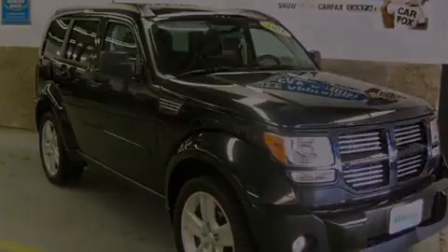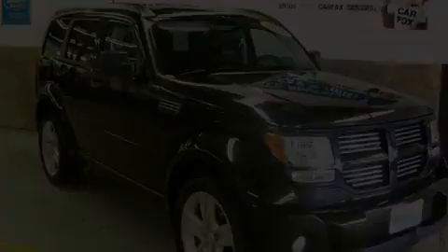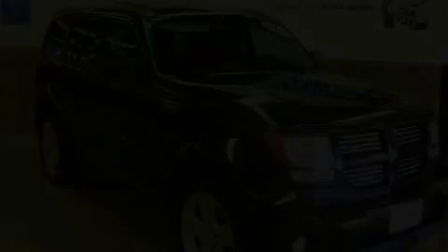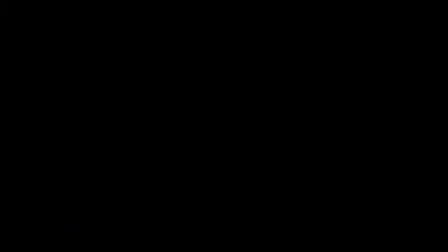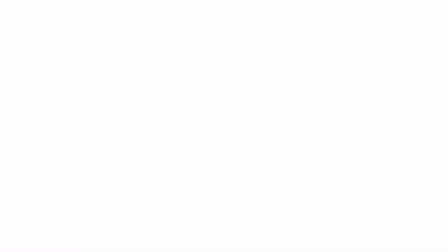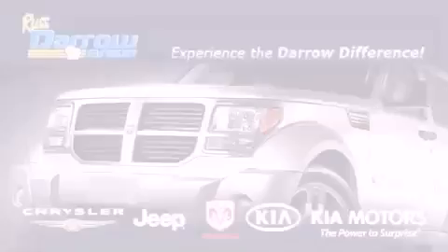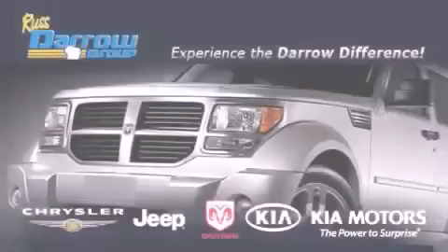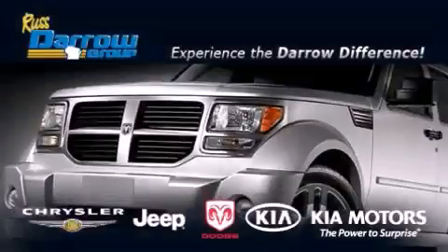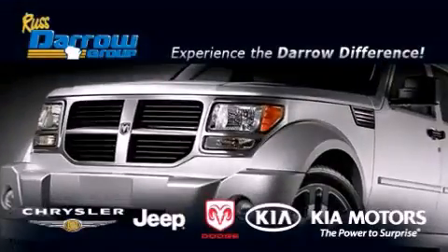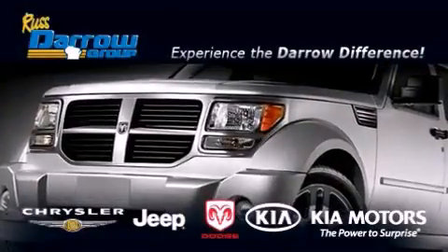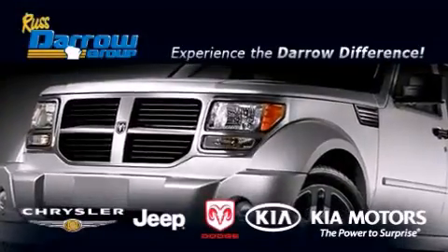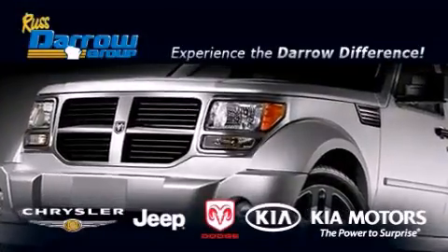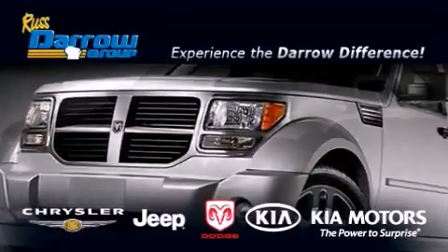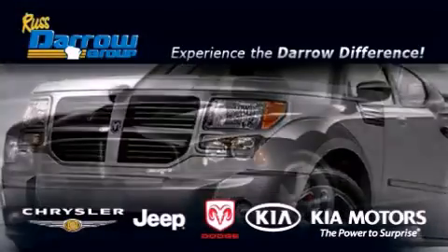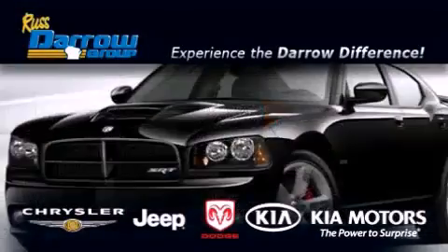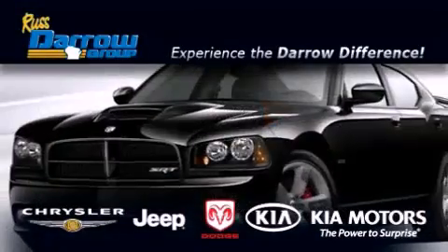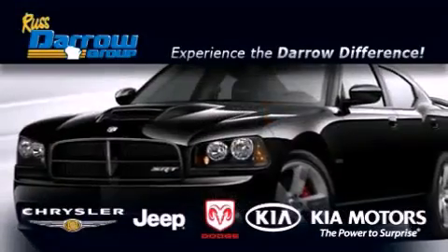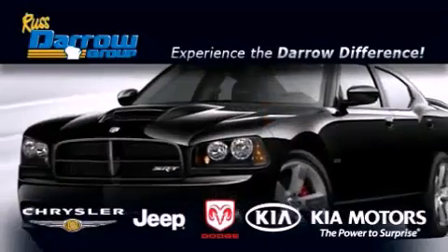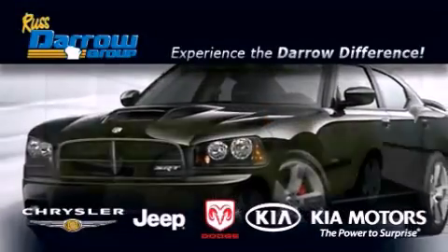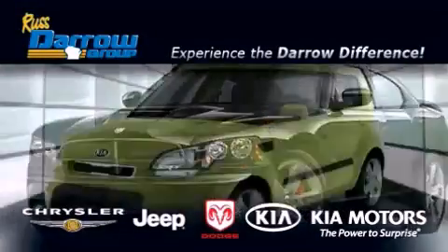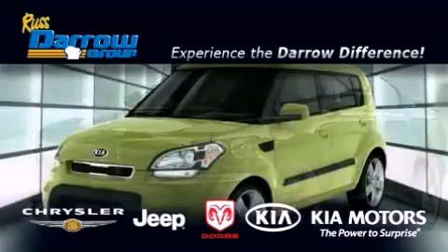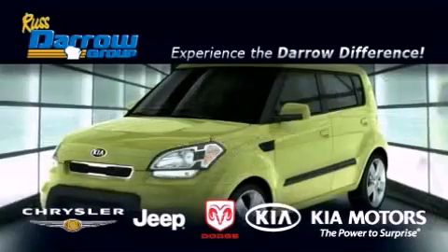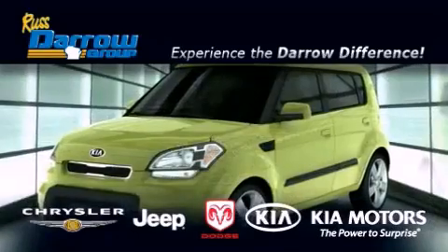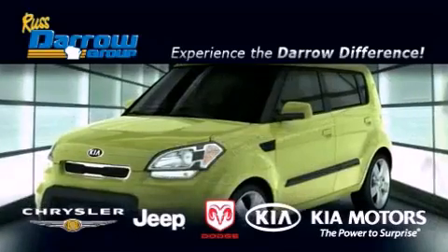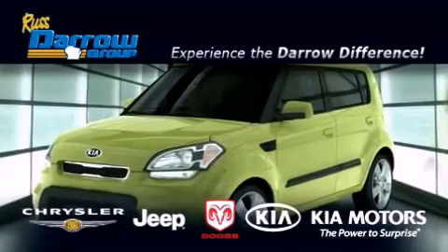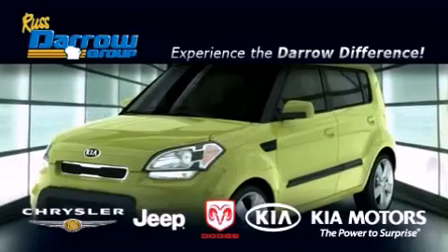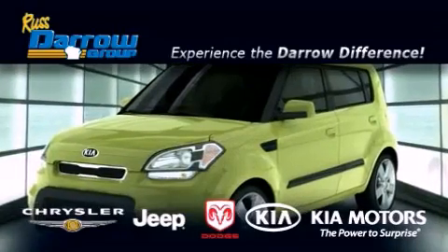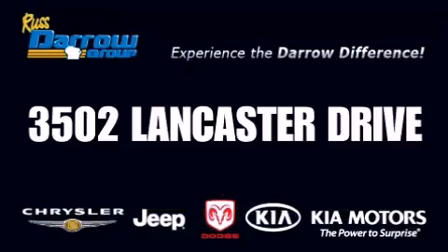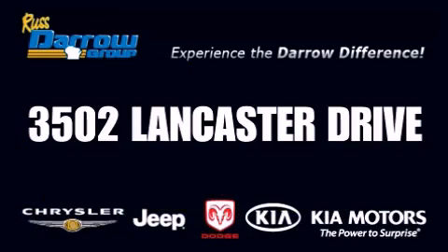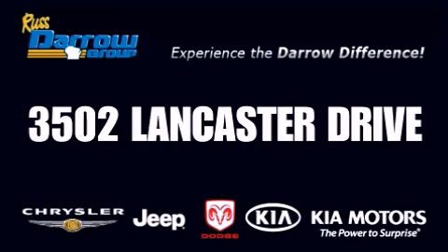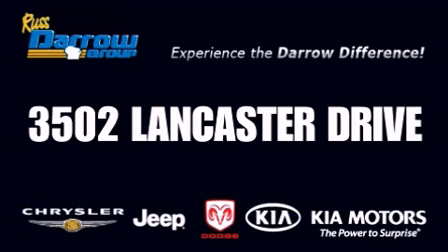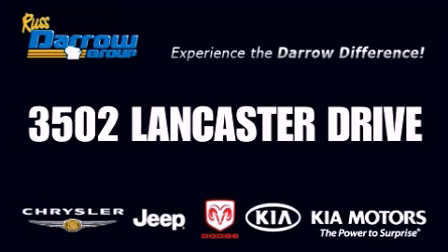Get the Darrow difference today, only at Russ Darrow Kia Chrysler Jeep Dodge Madison. Russ Darrow.